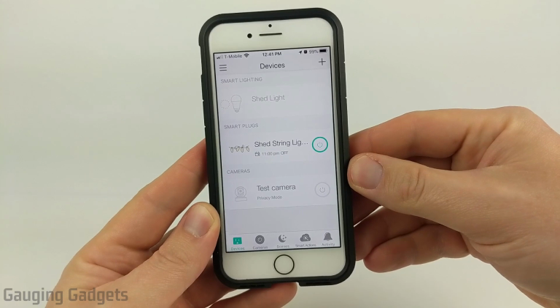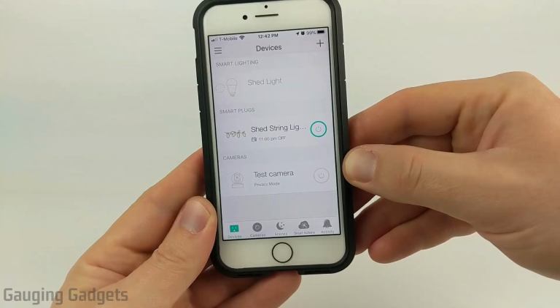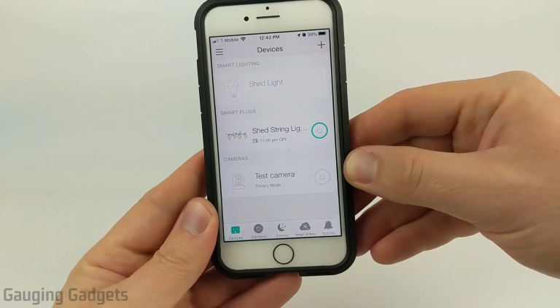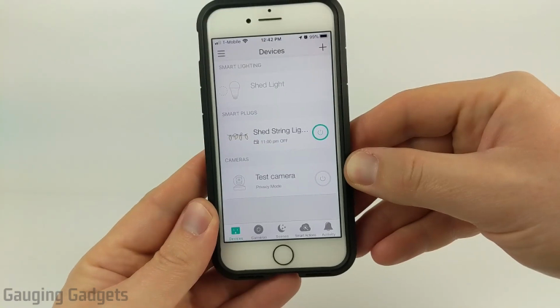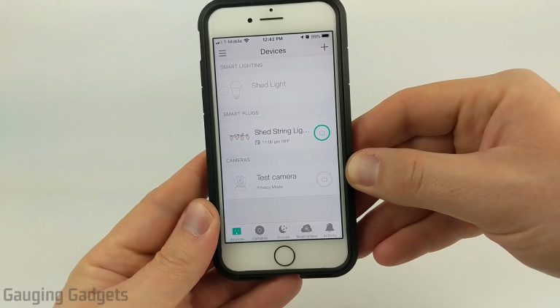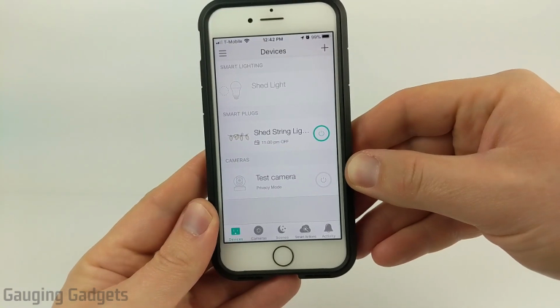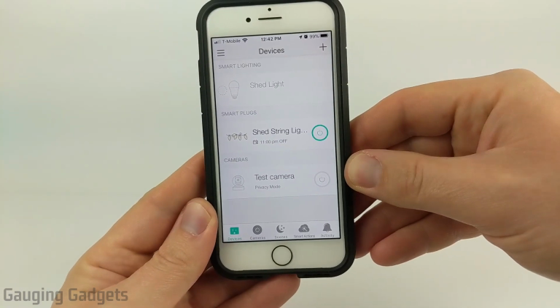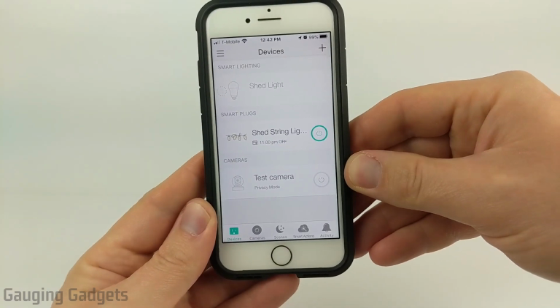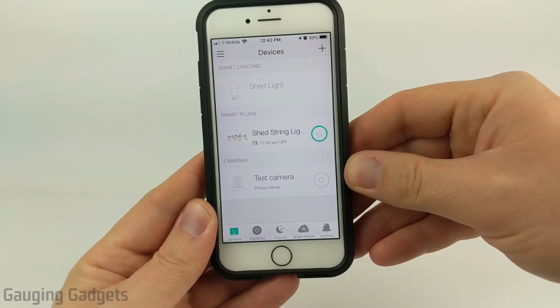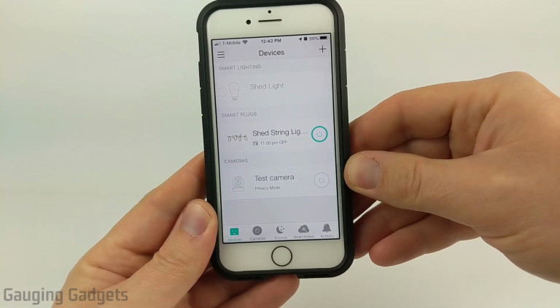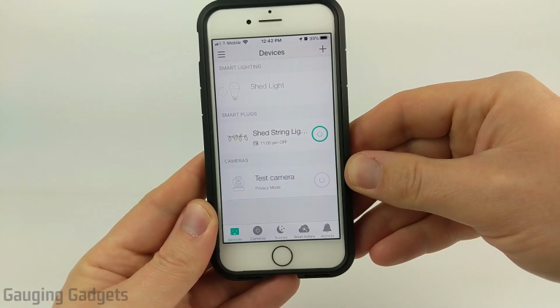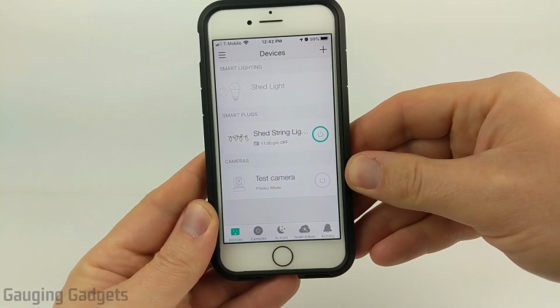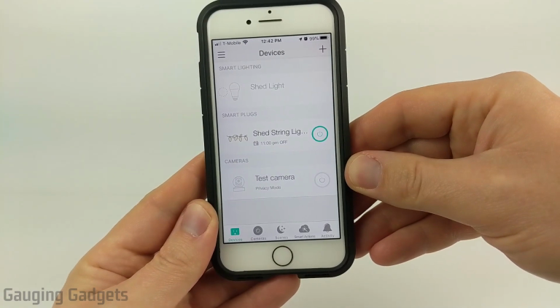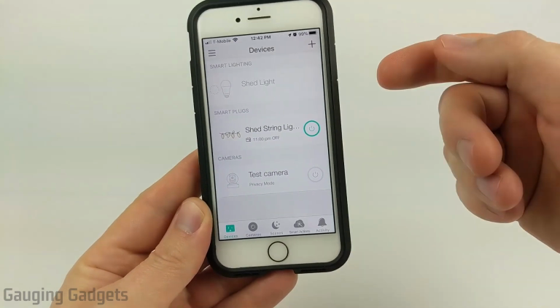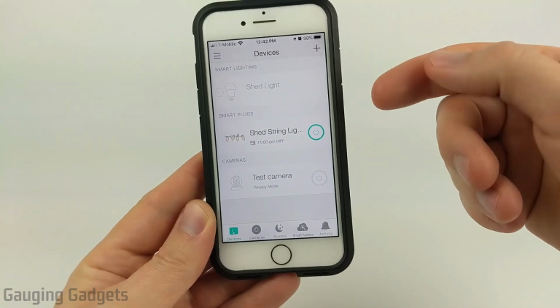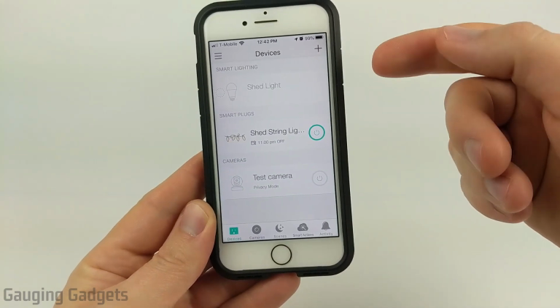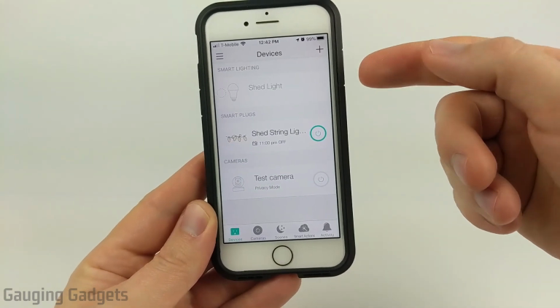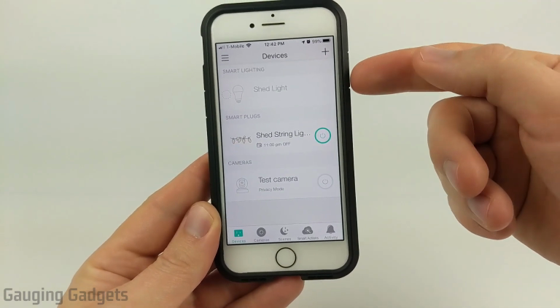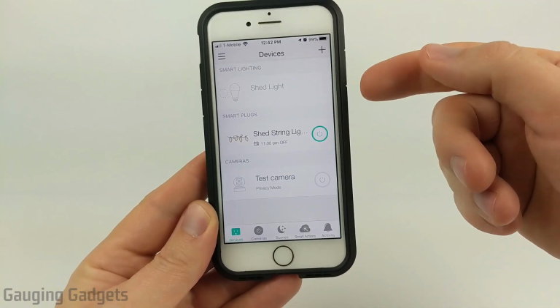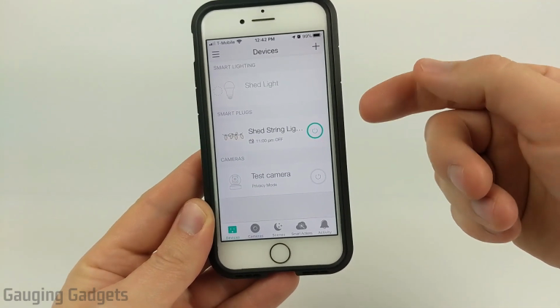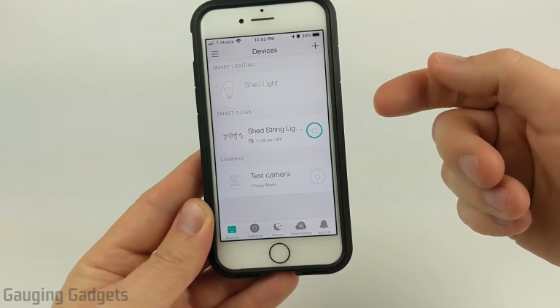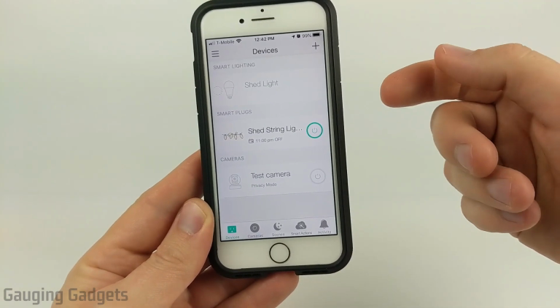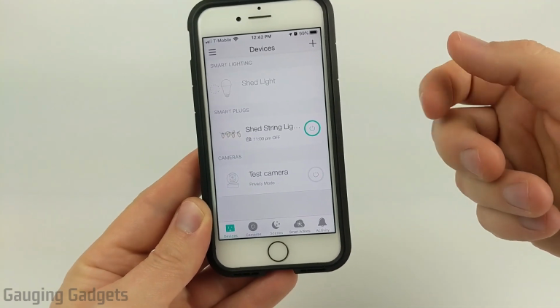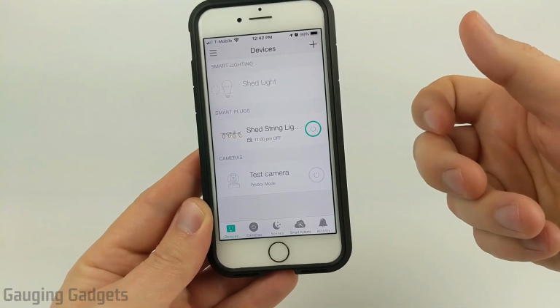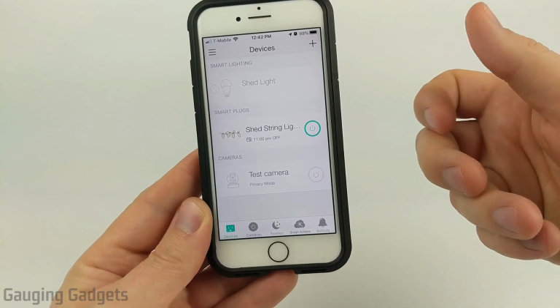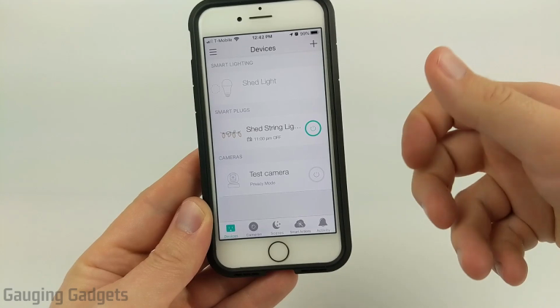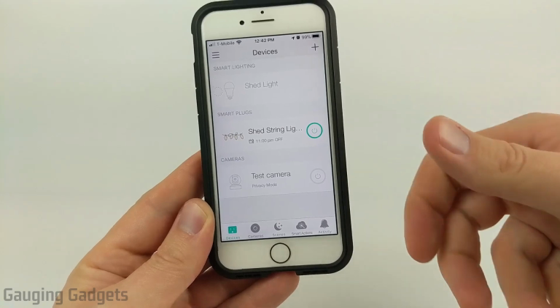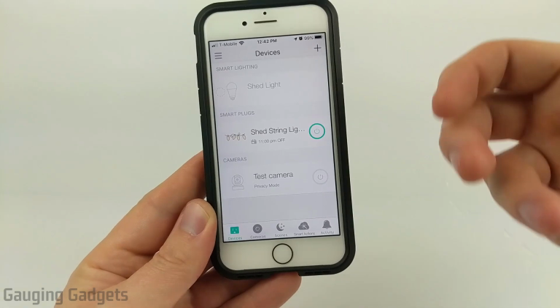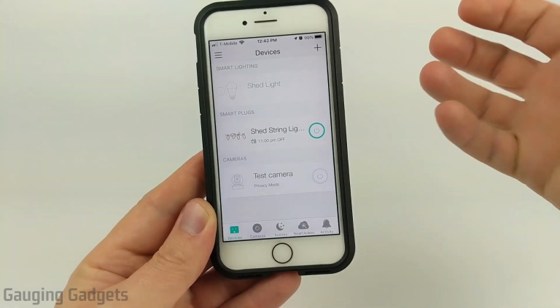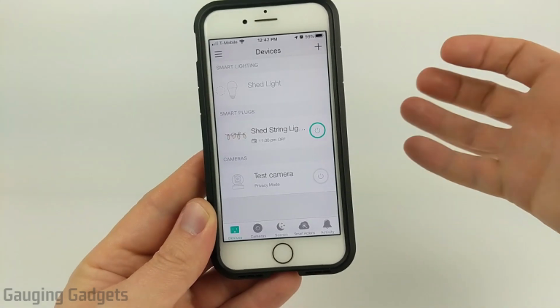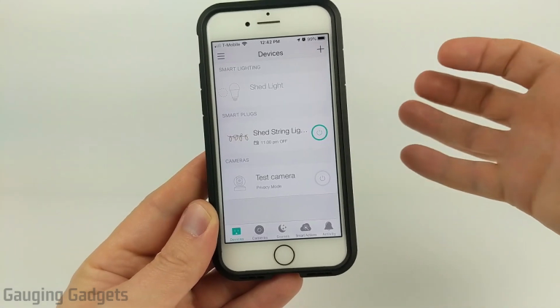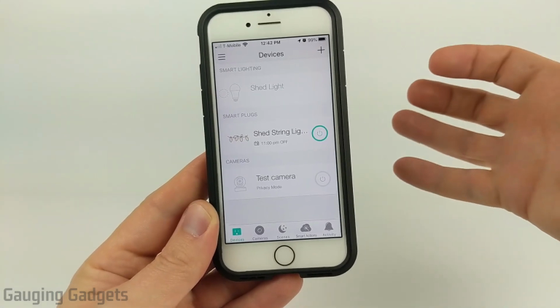This includes all of the Kasa smart devices, including light bulbs, smart plugs, cameras — just about all of their devices.